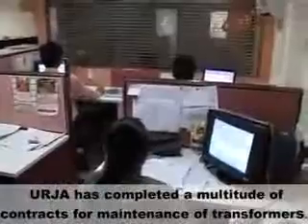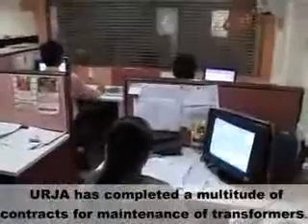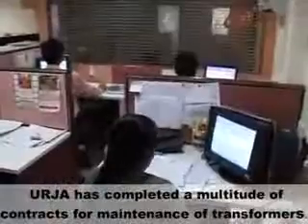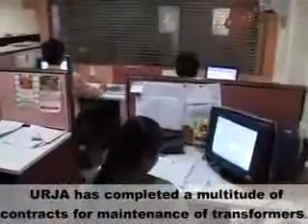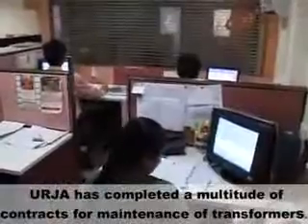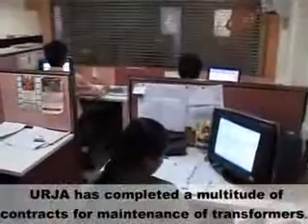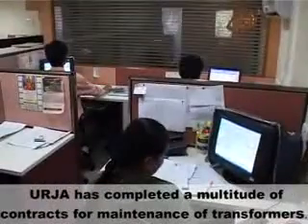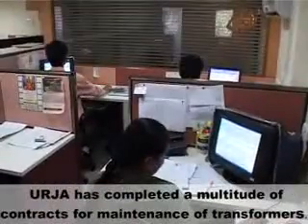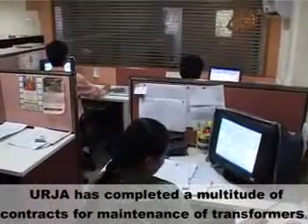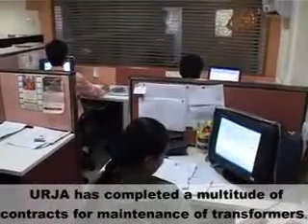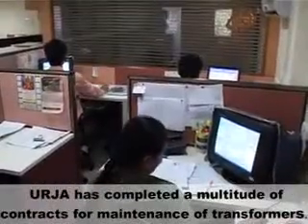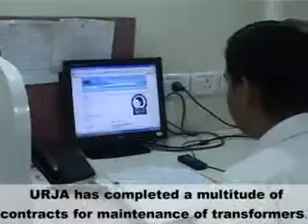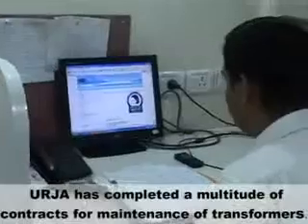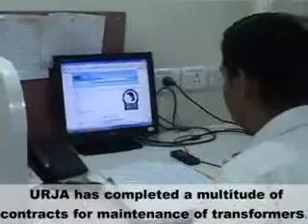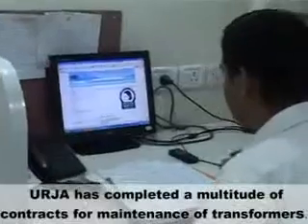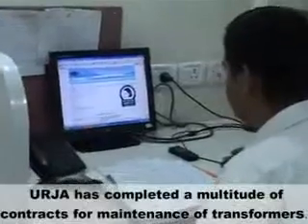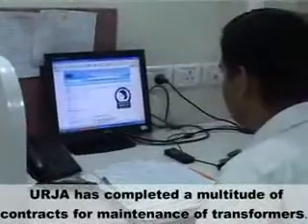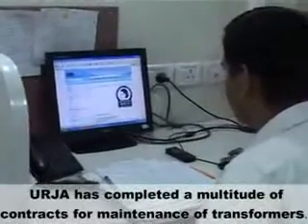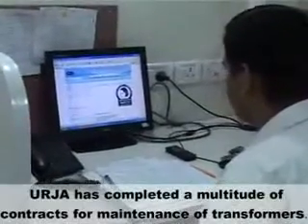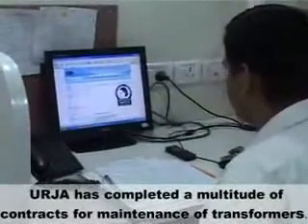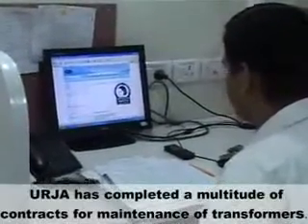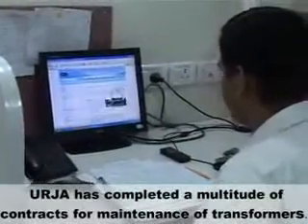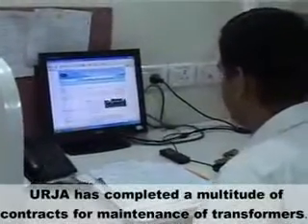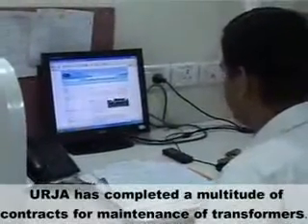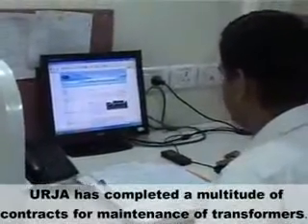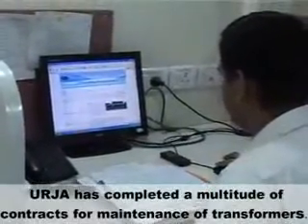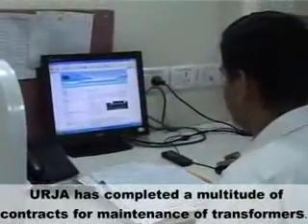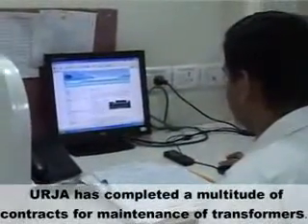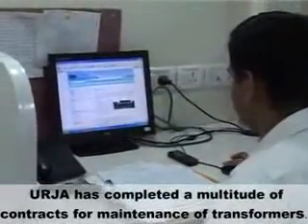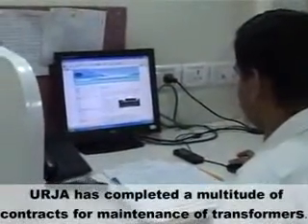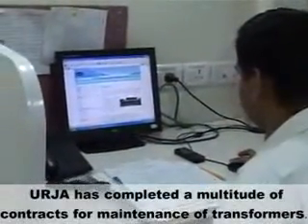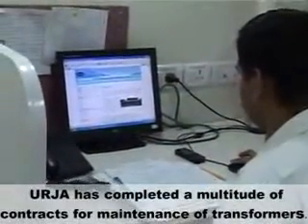Urja has completed a multitude of contracts for maintenance of transformers.